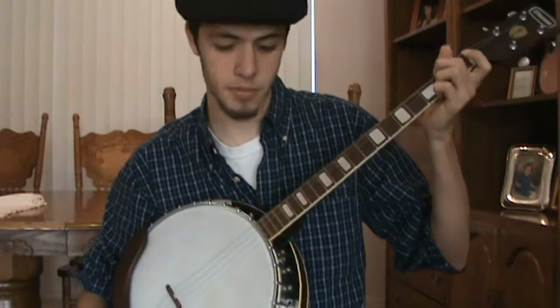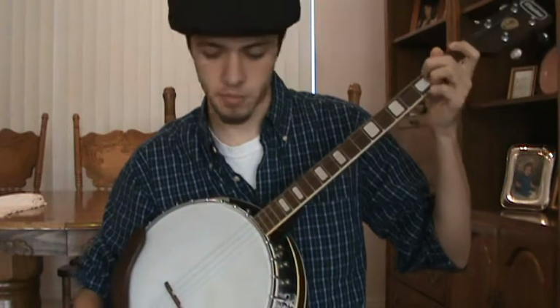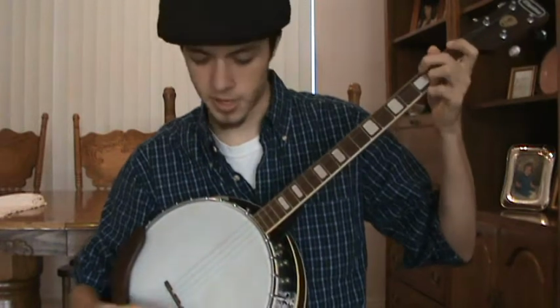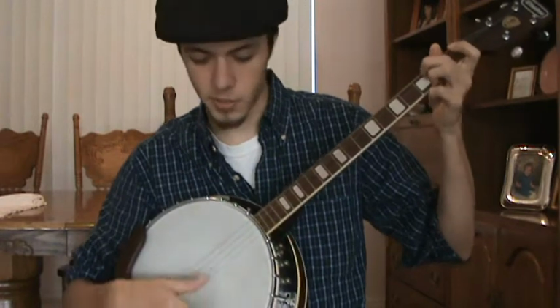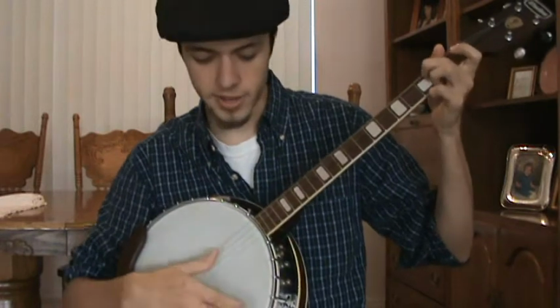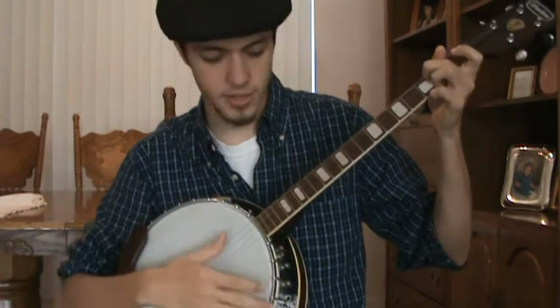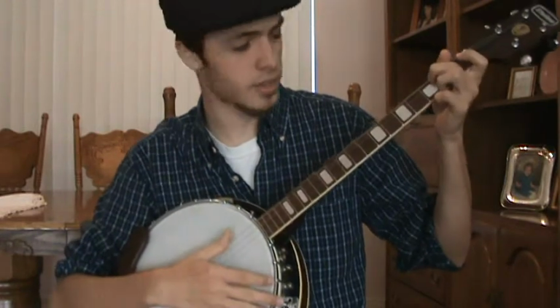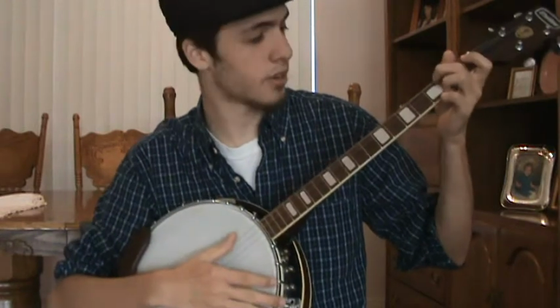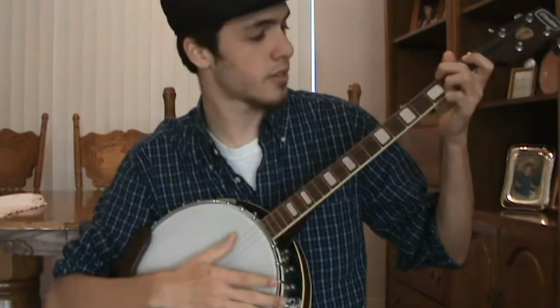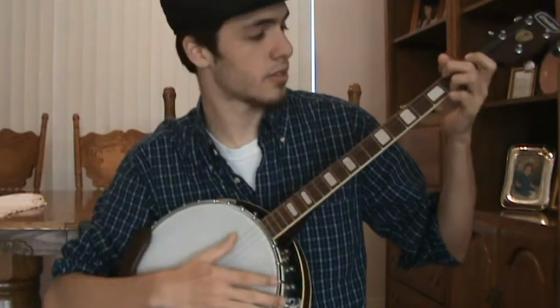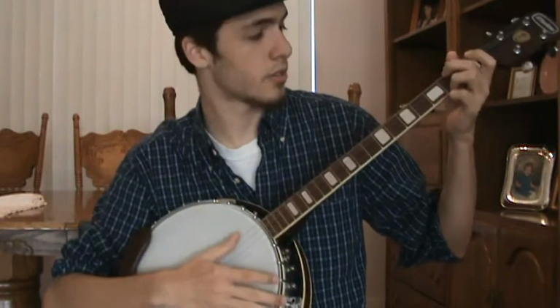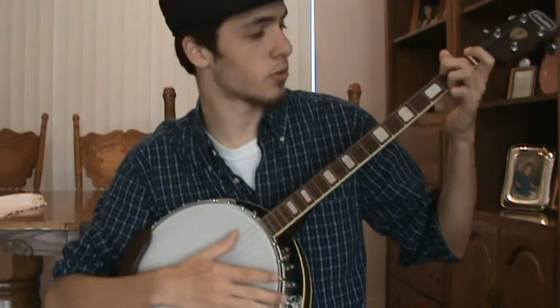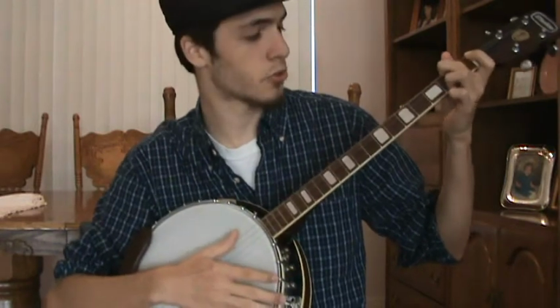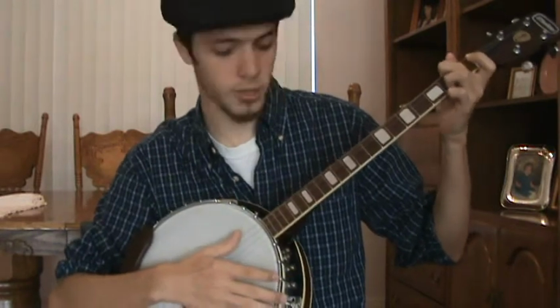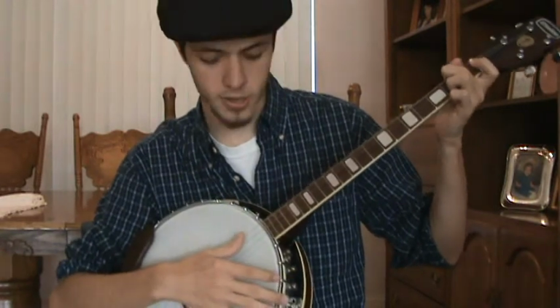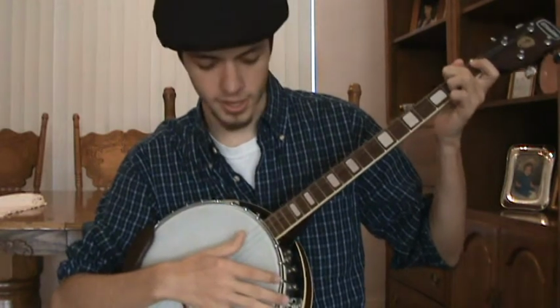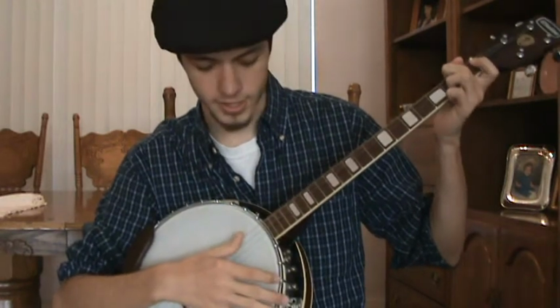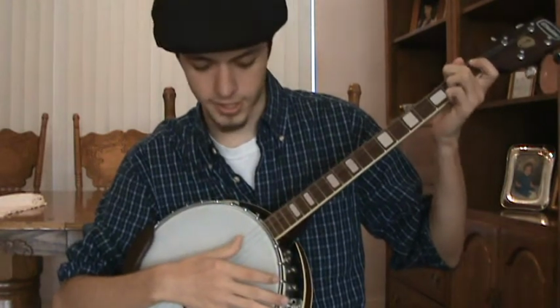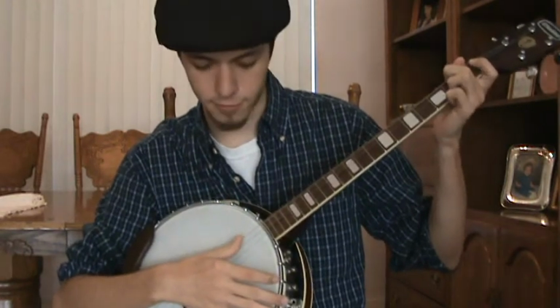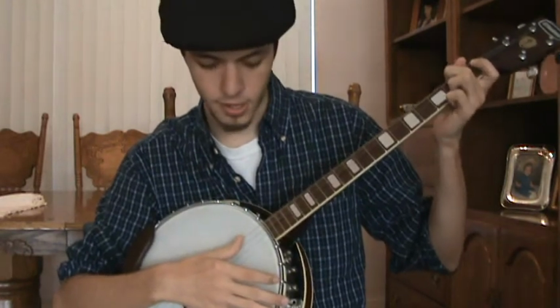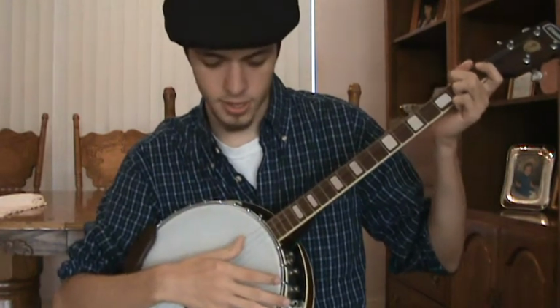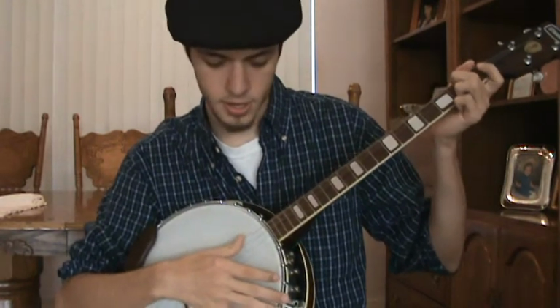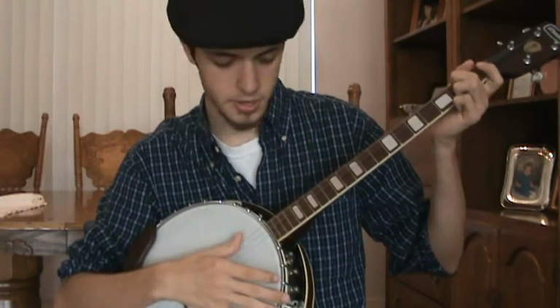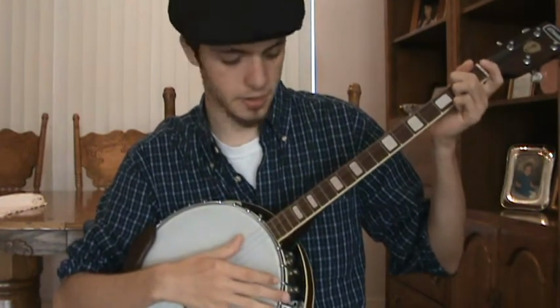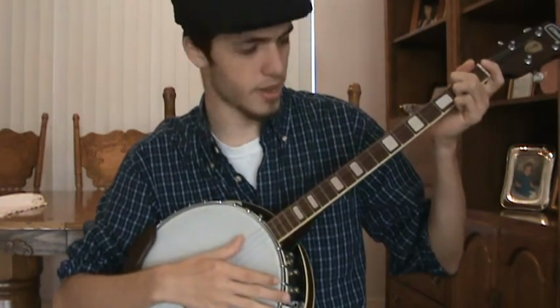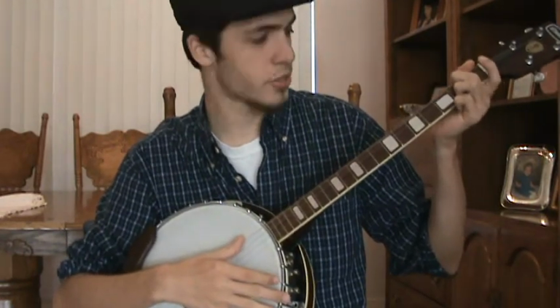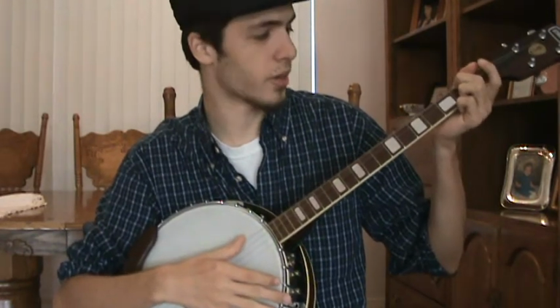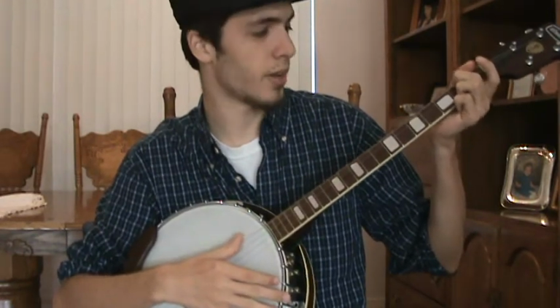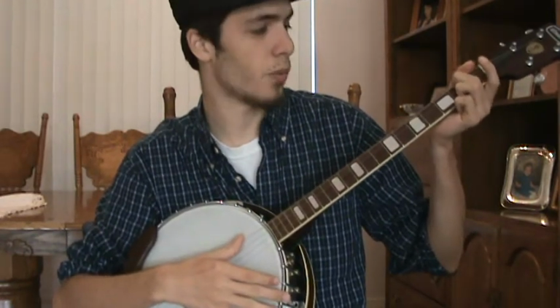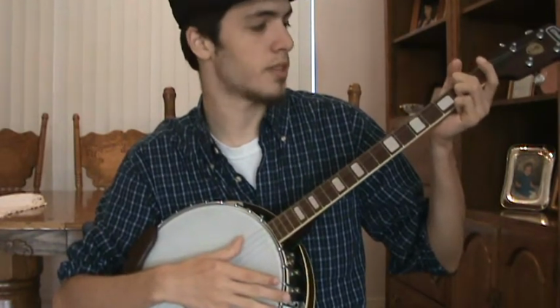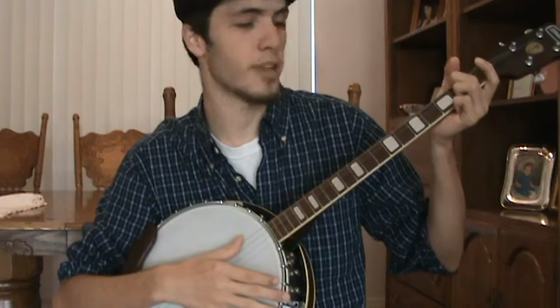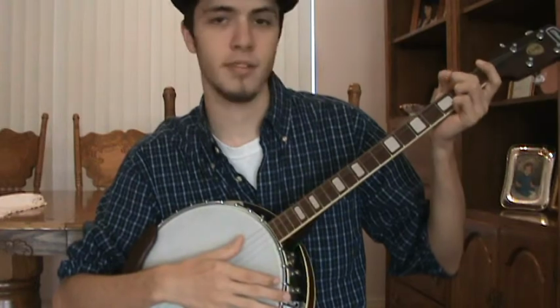But anyways, here it is — old Sterling, 19-fret tenor banjo. I can't wait to play it.